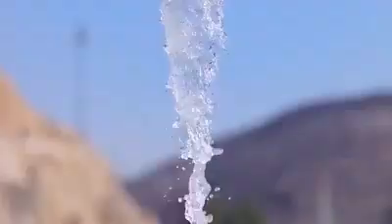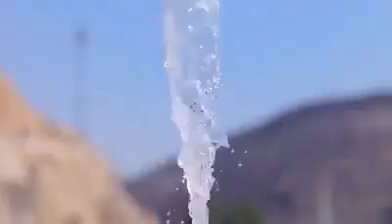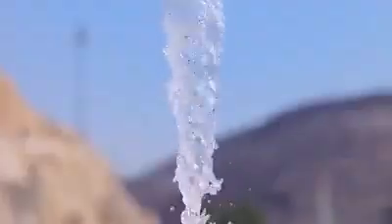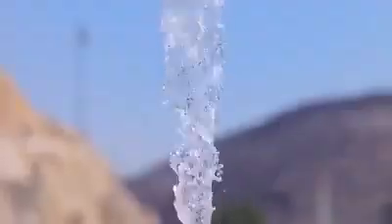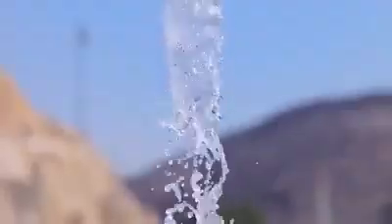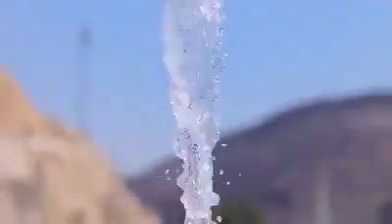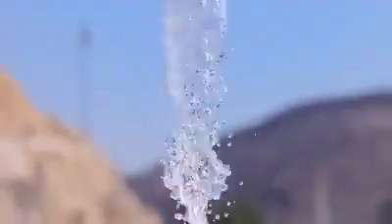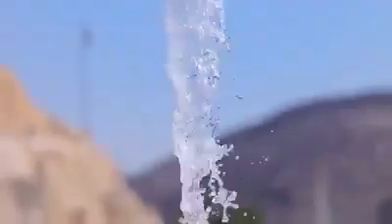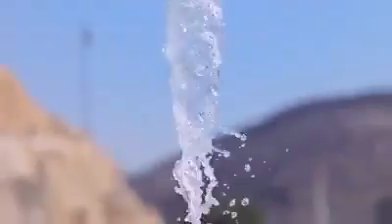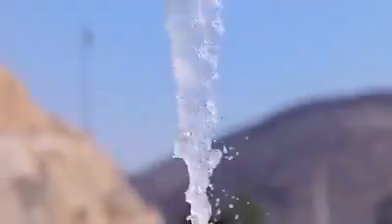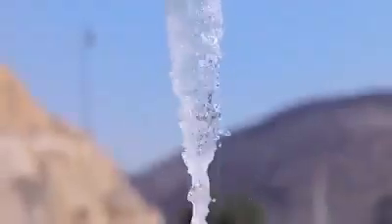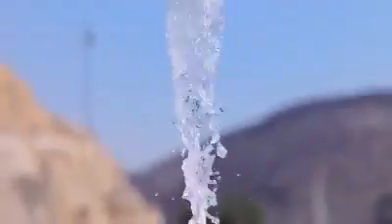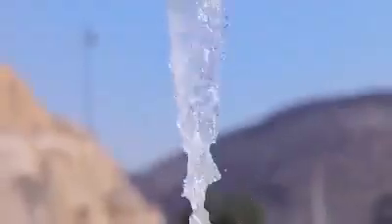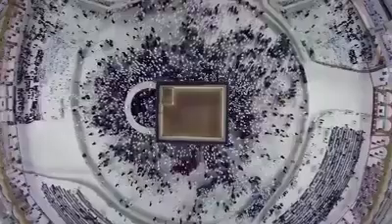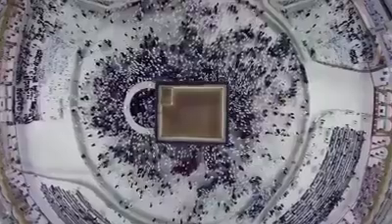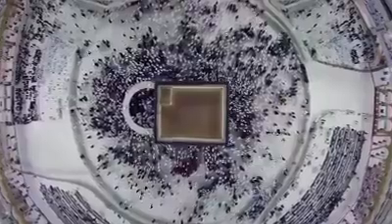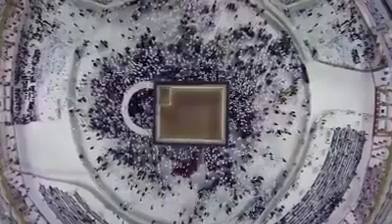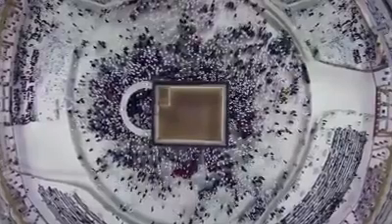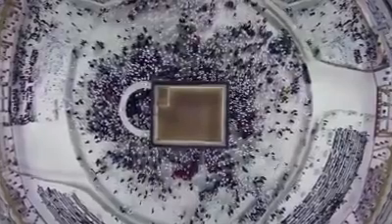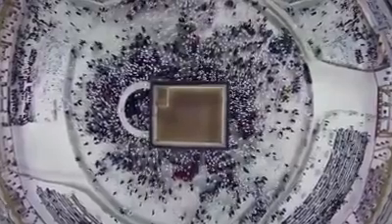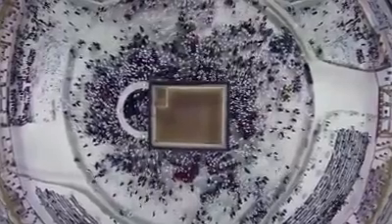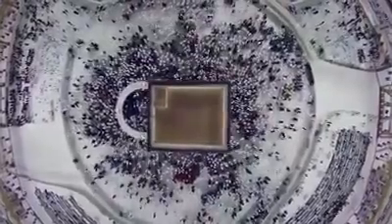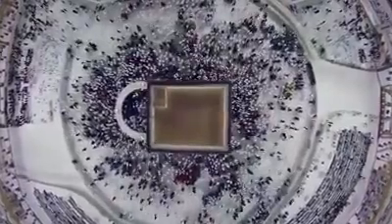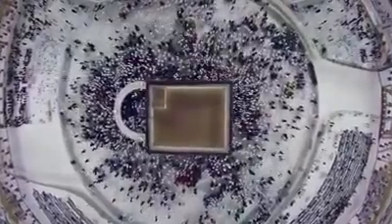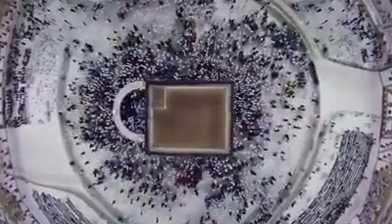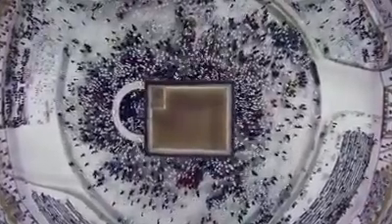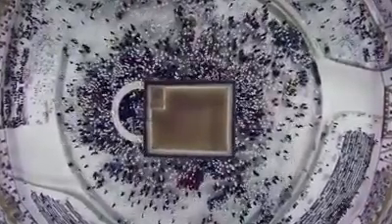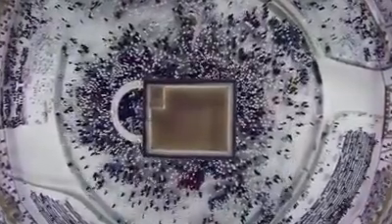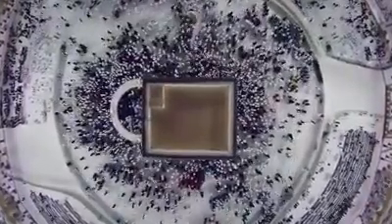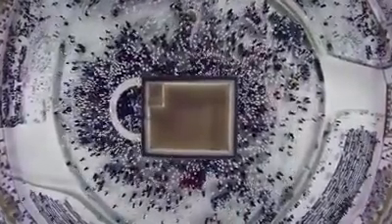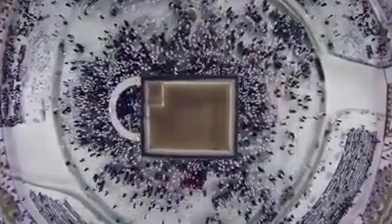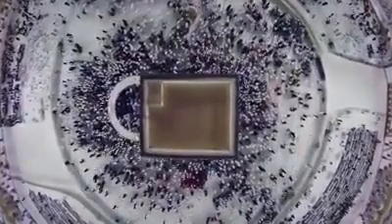Crystal clear water is on the way. Come, O seekers, no delay.